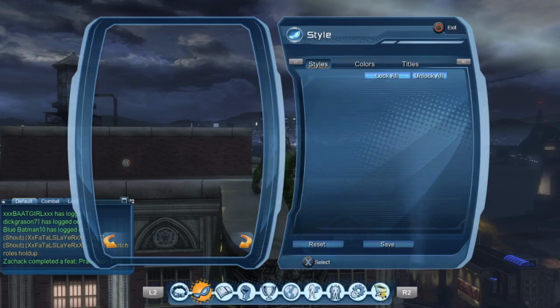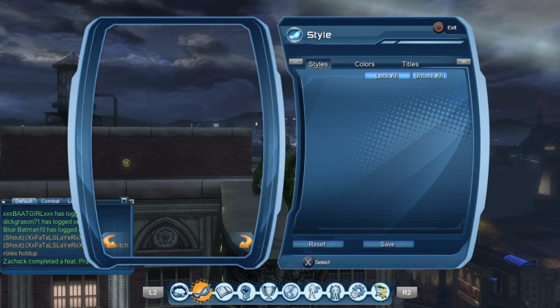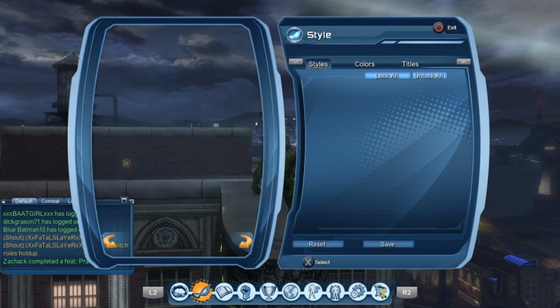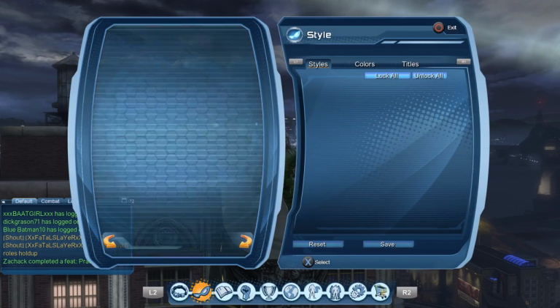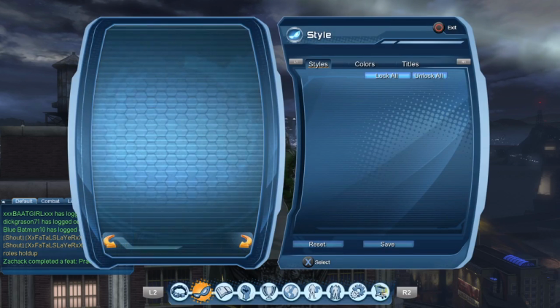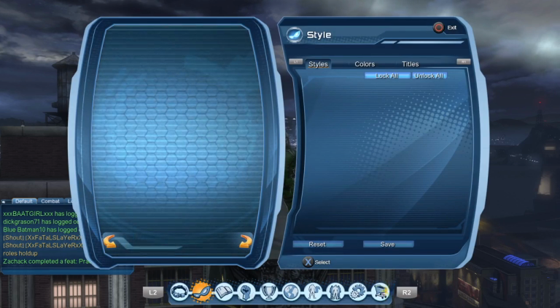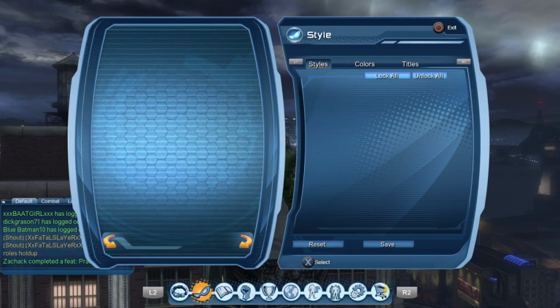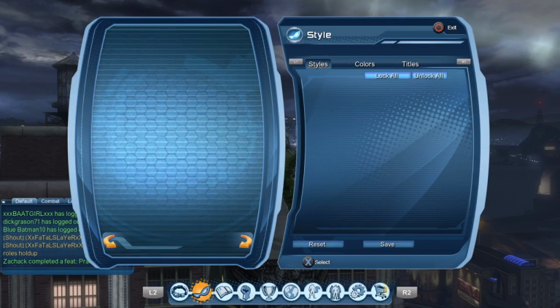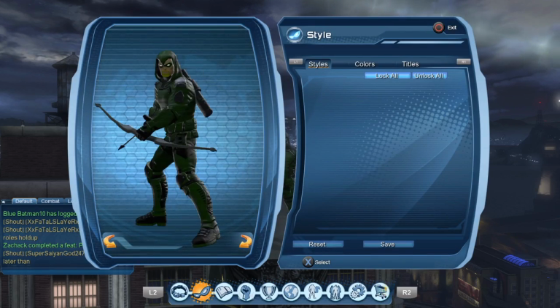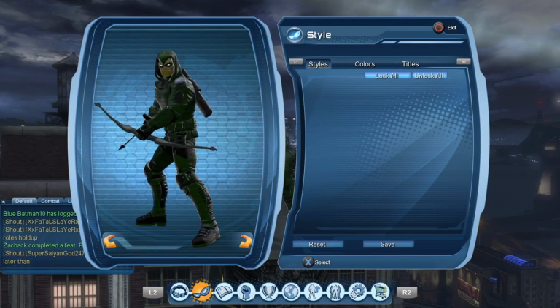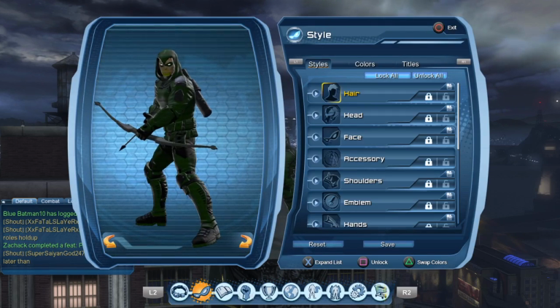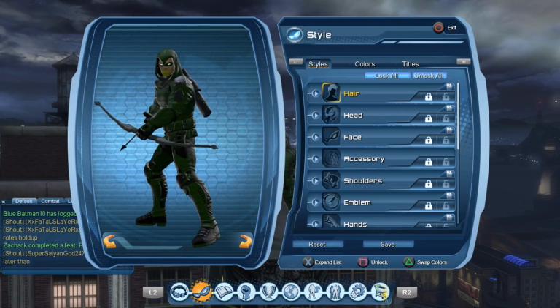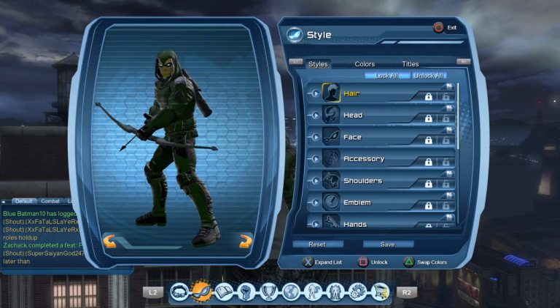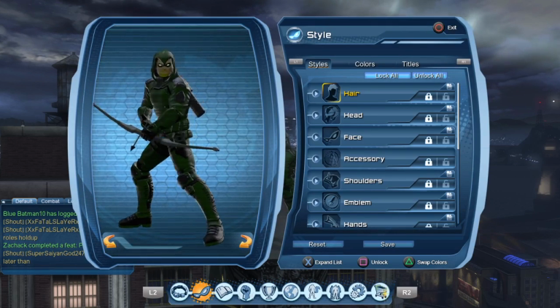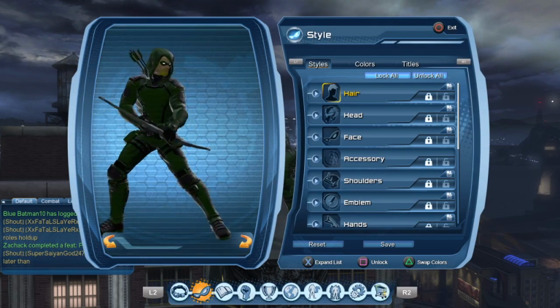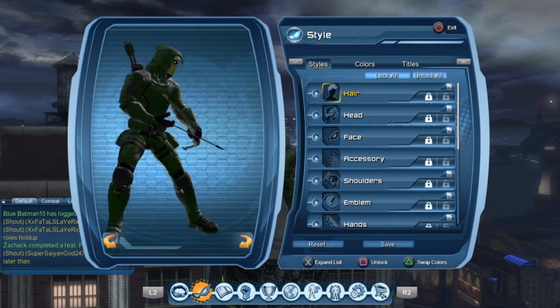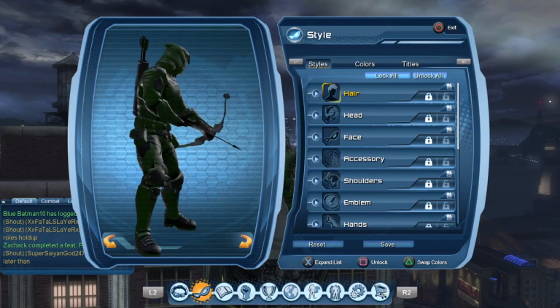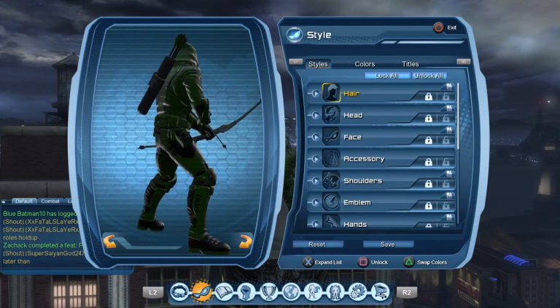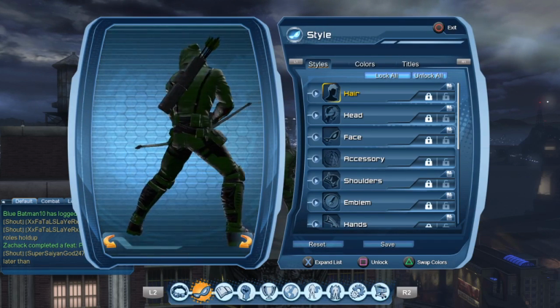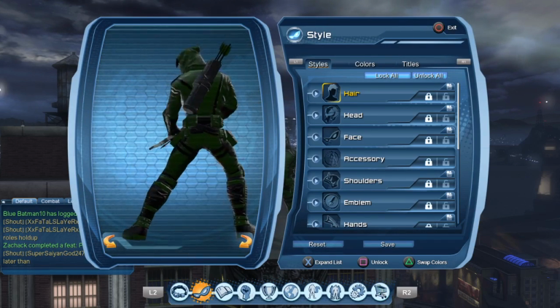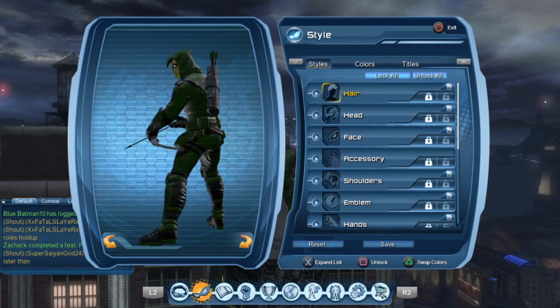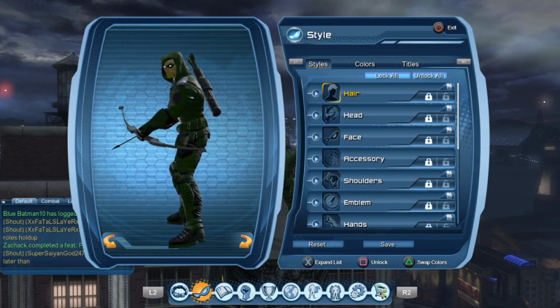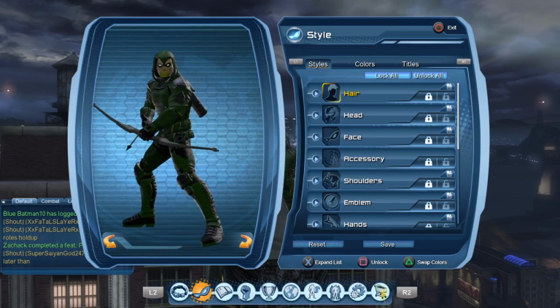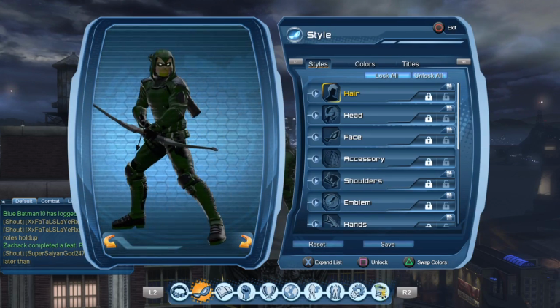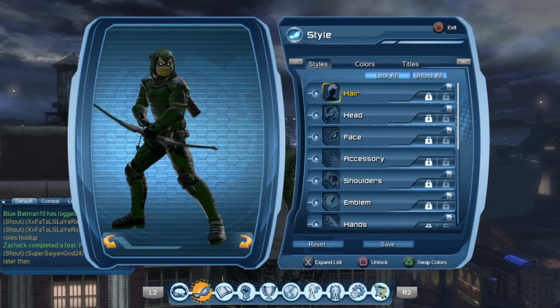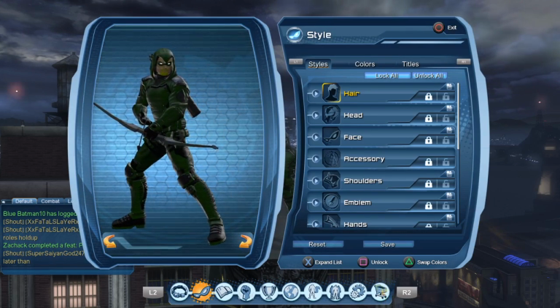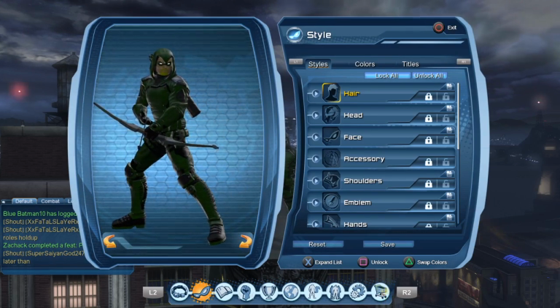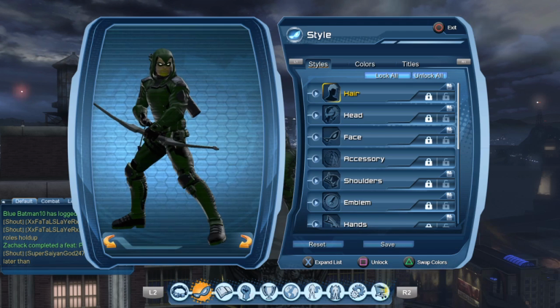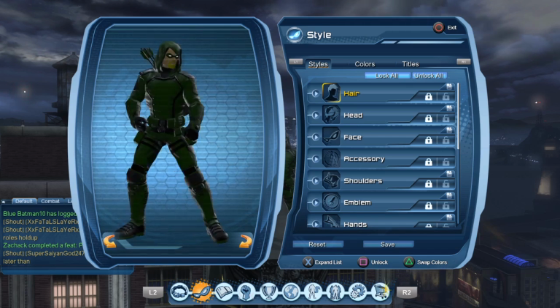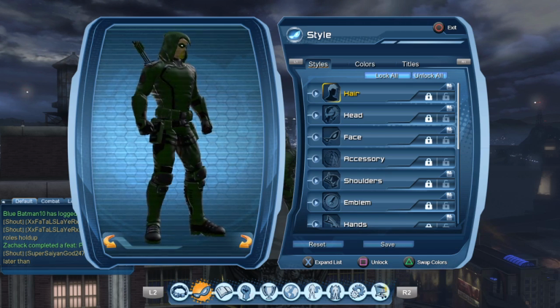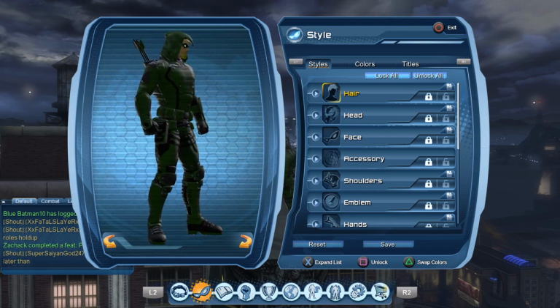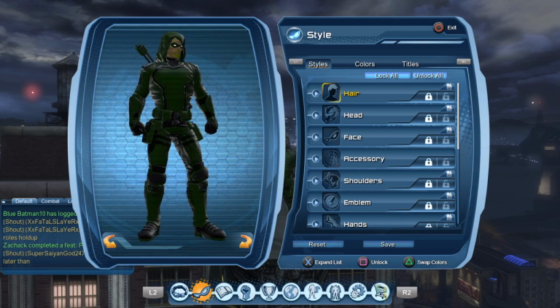So we'll get into it. There's a close-up view of it. I think it looks pretty cool.